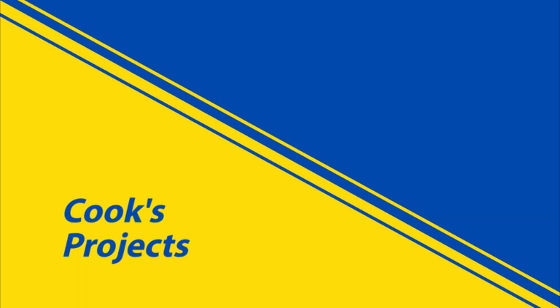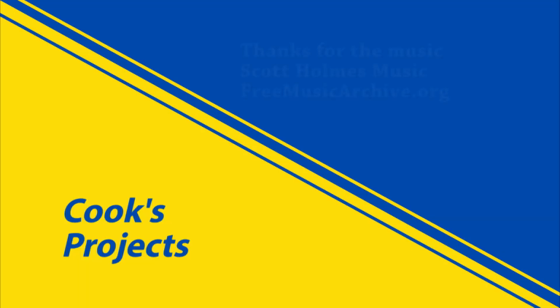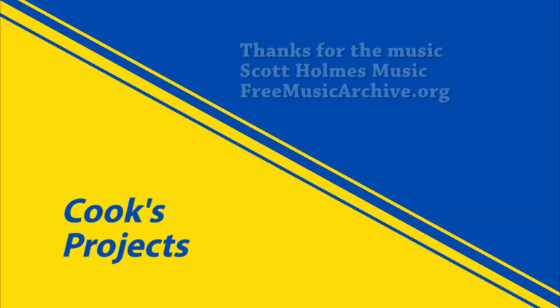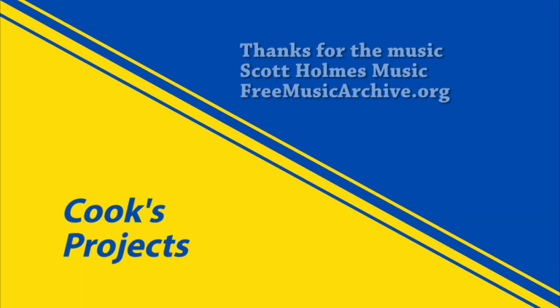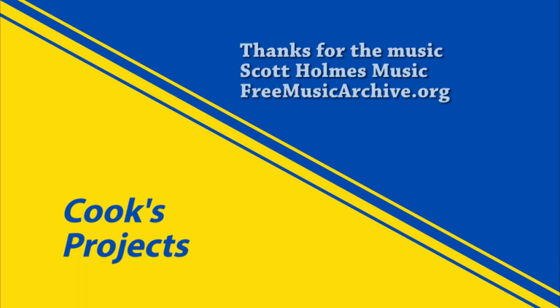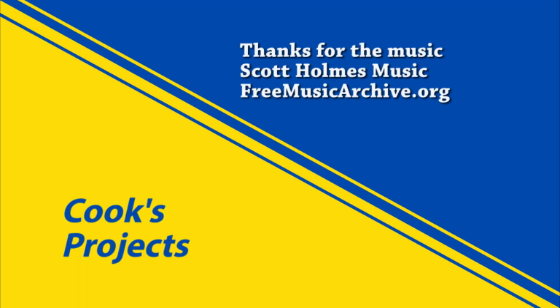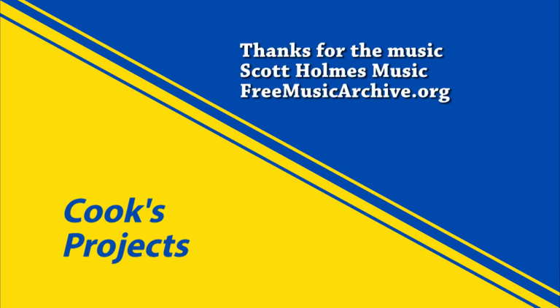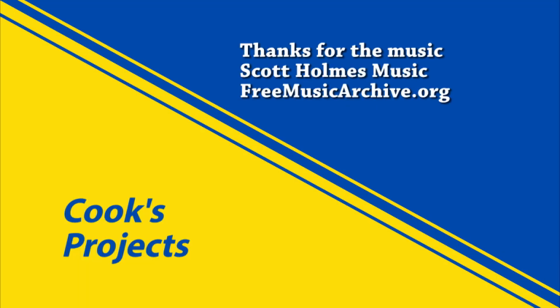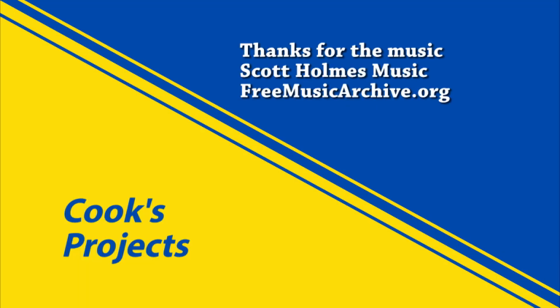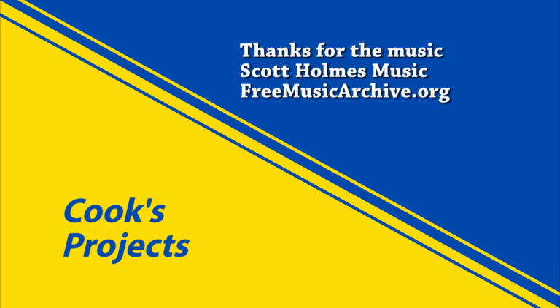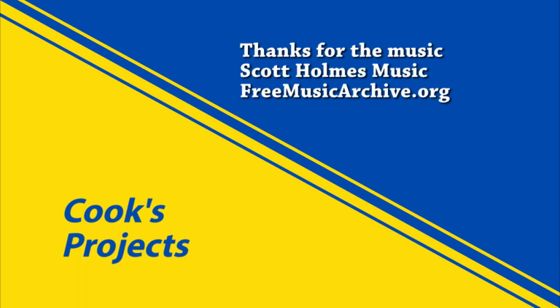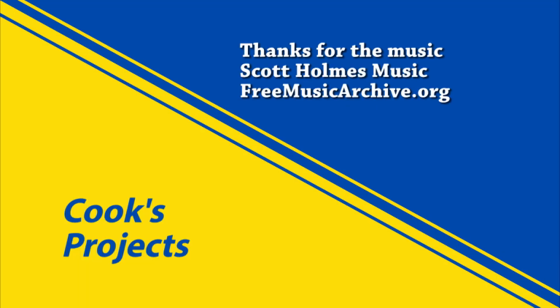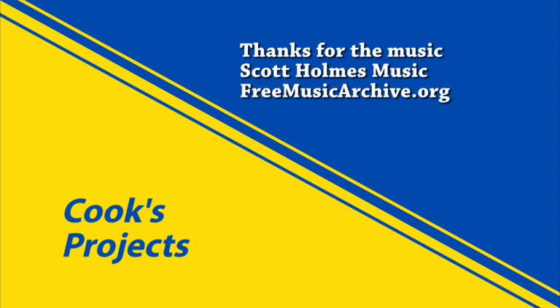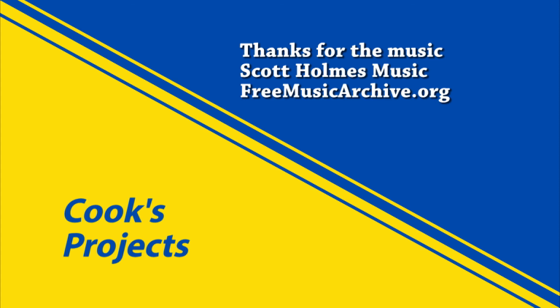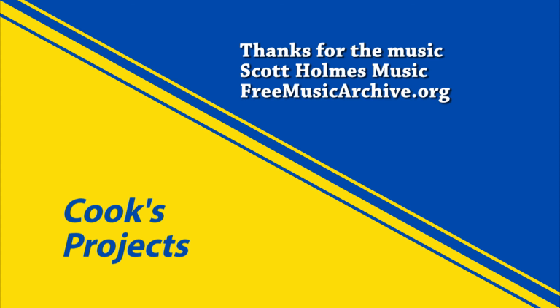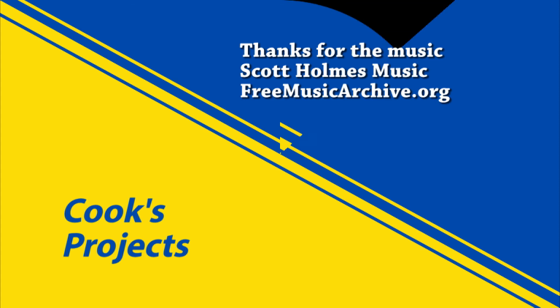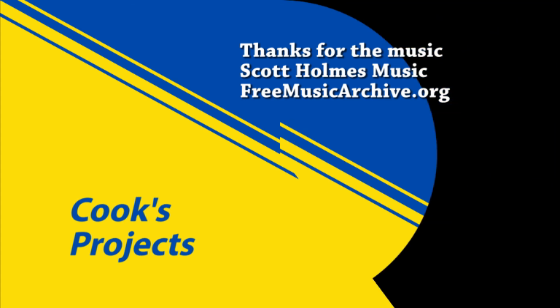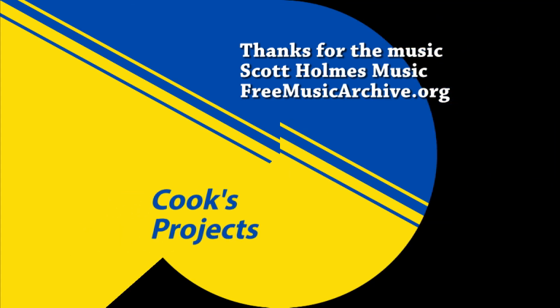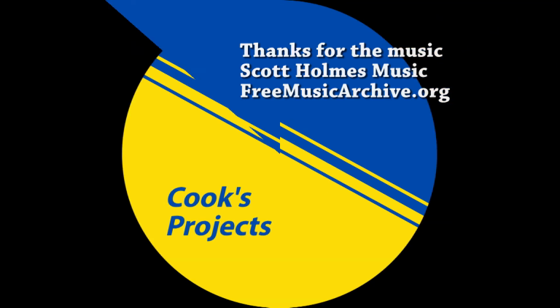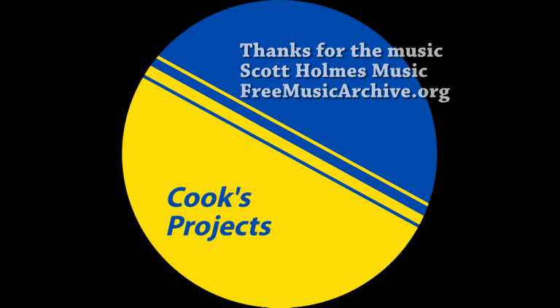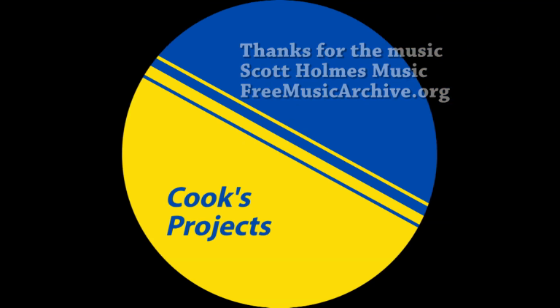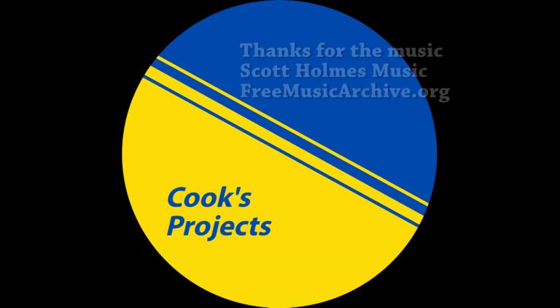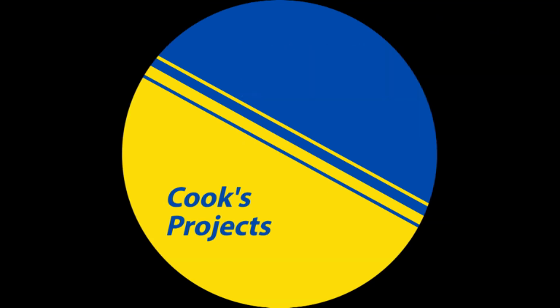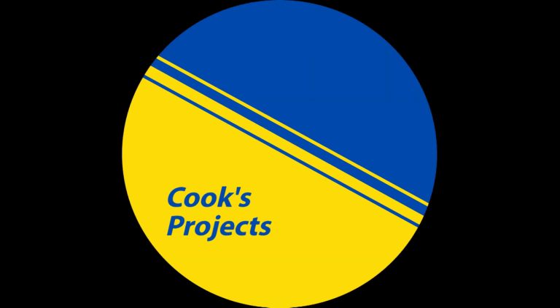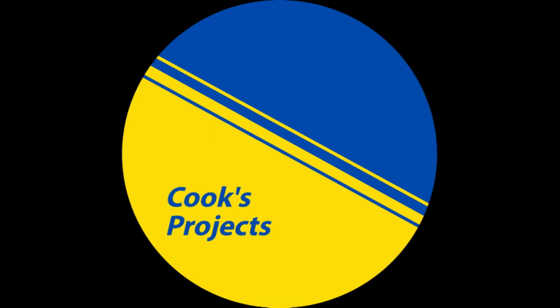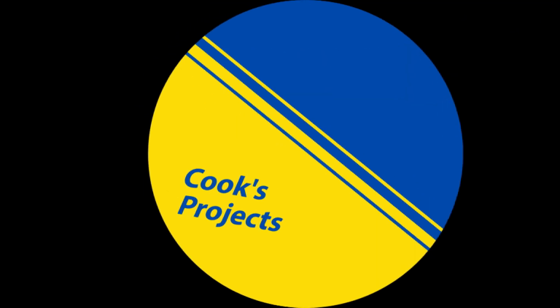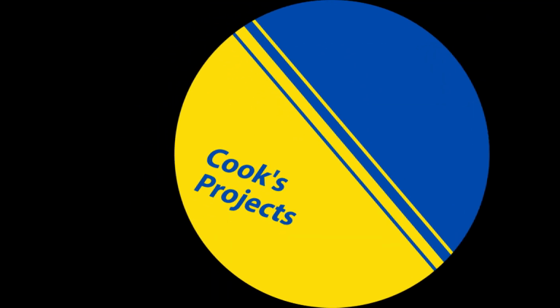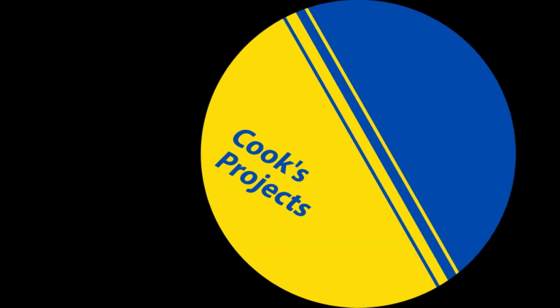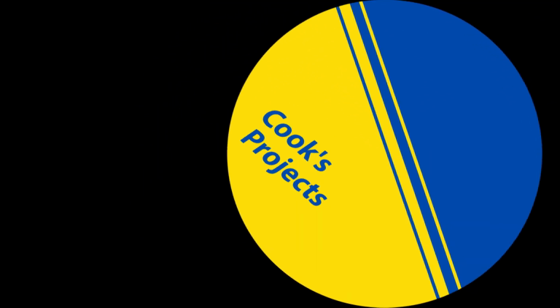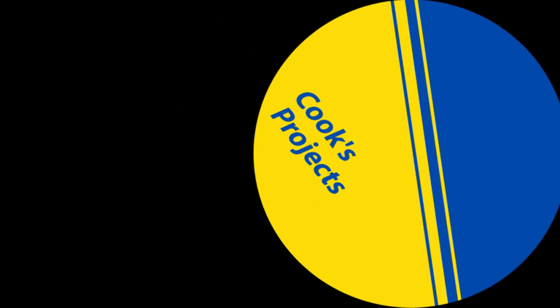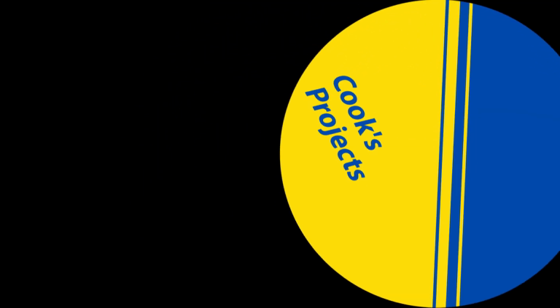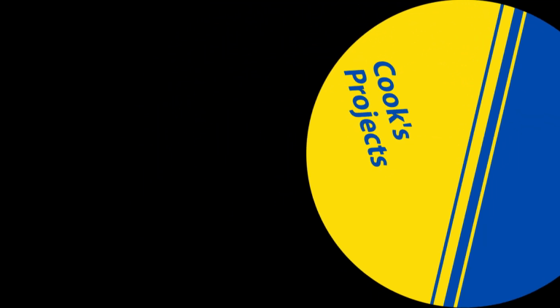If you'd like to see any of our other videos, please subscribe to our channel, Cooks Projects. Thank you.